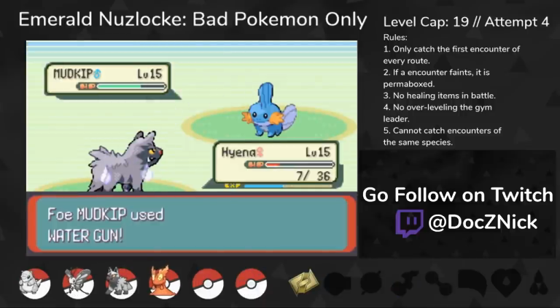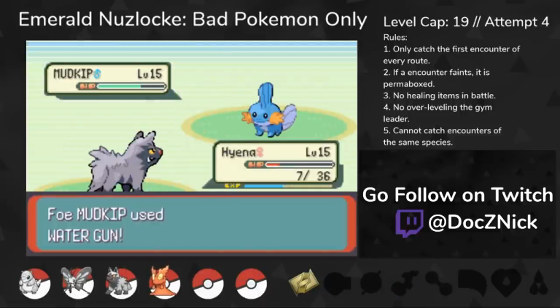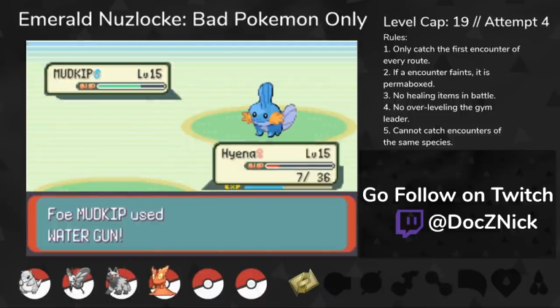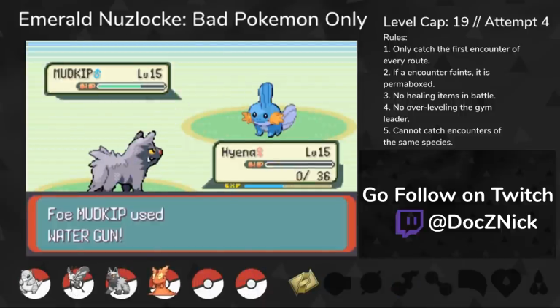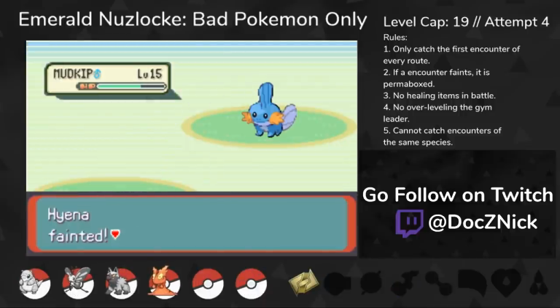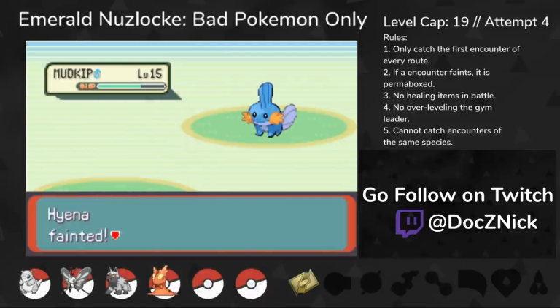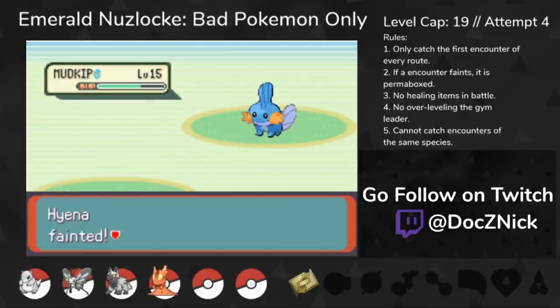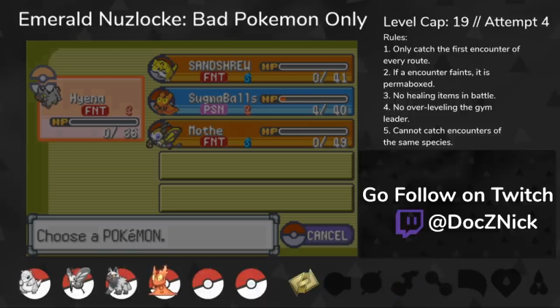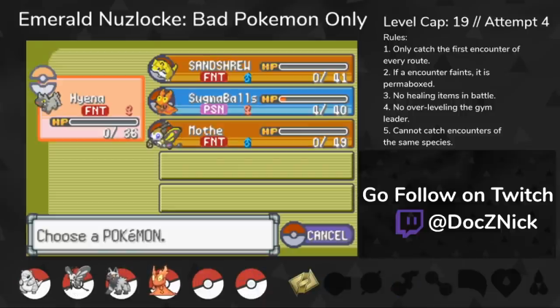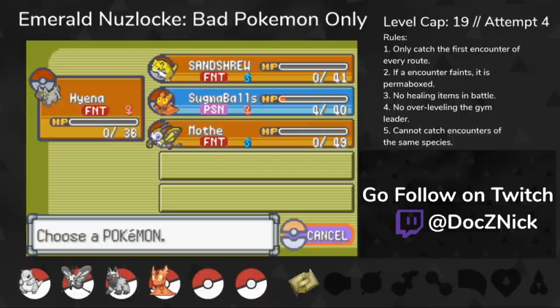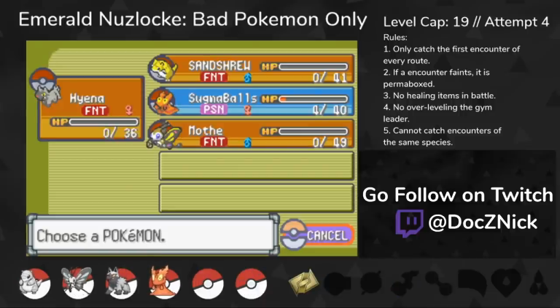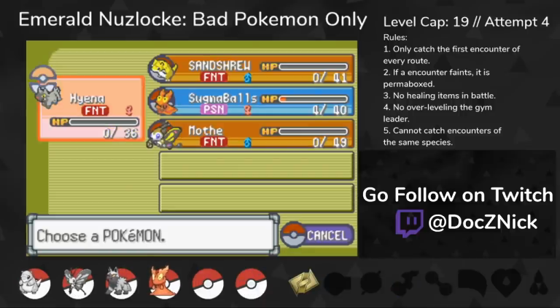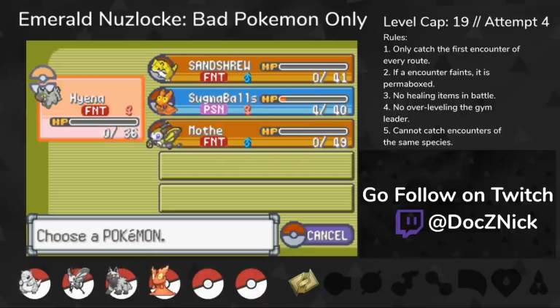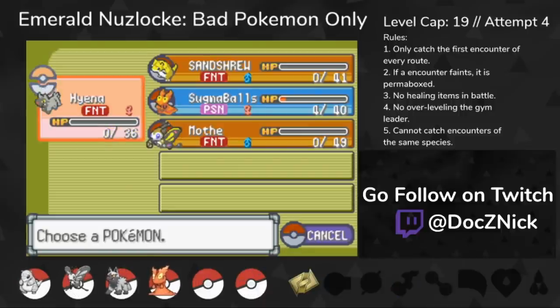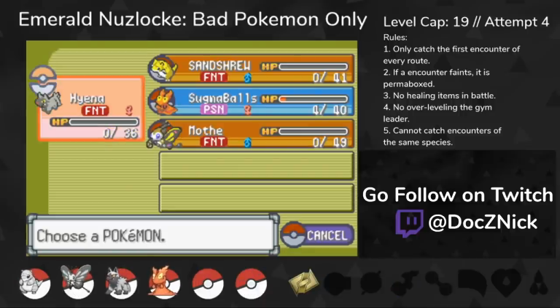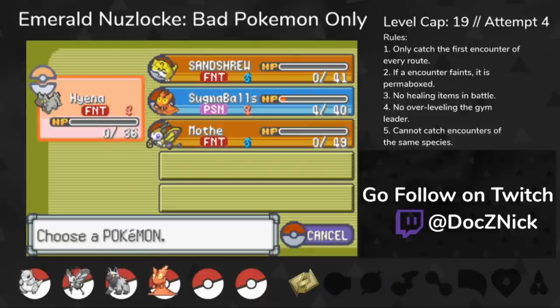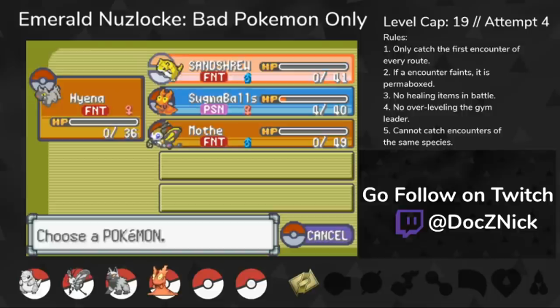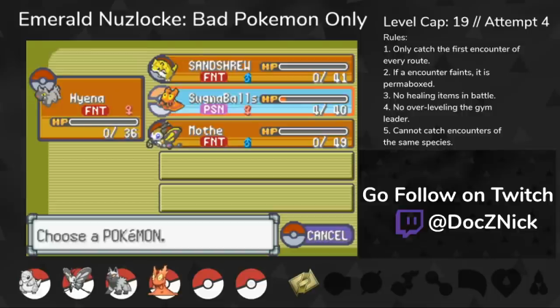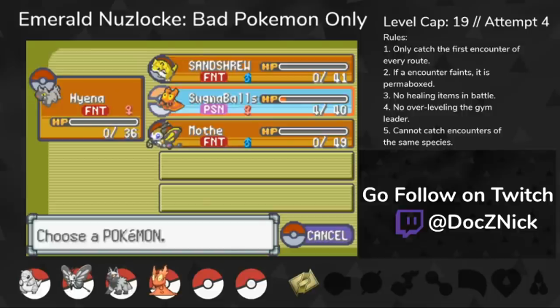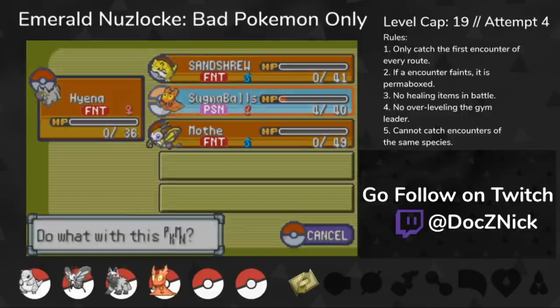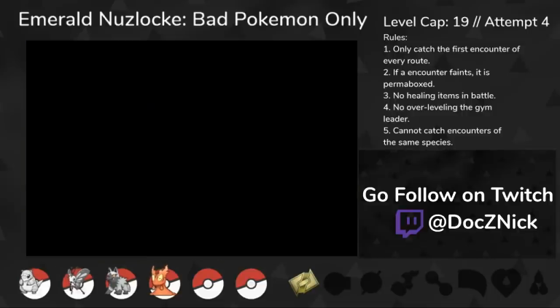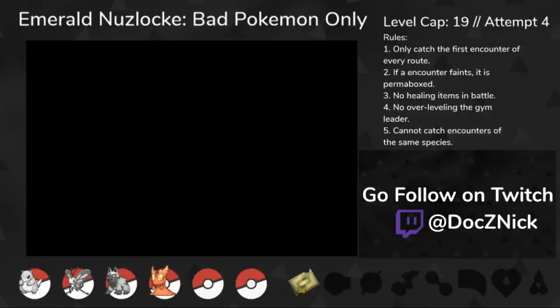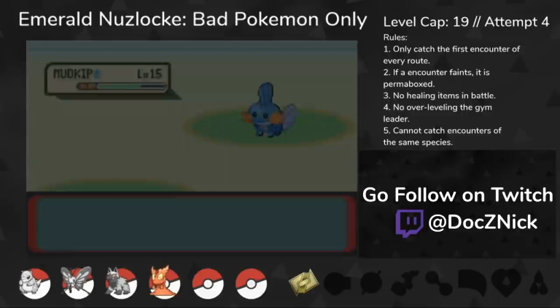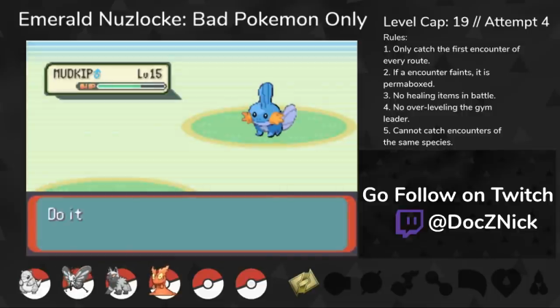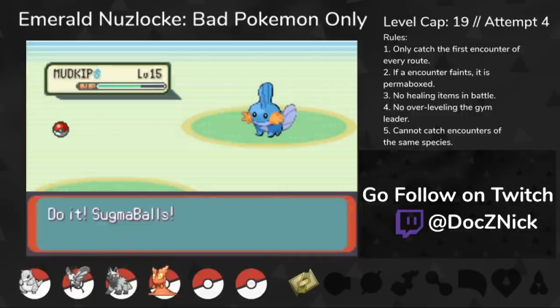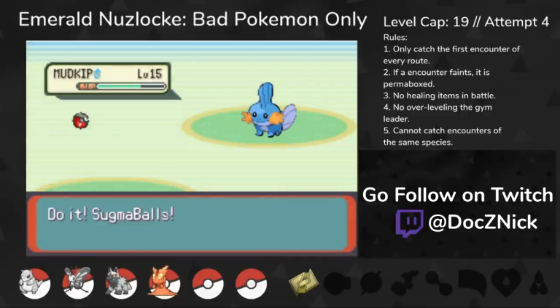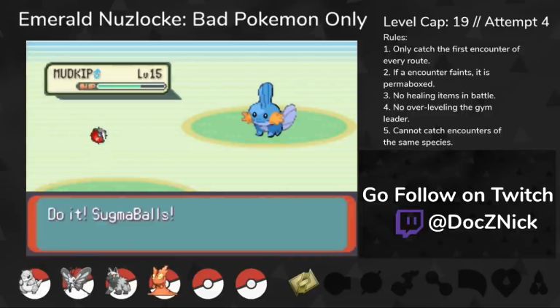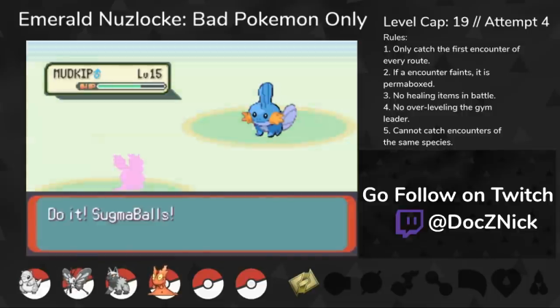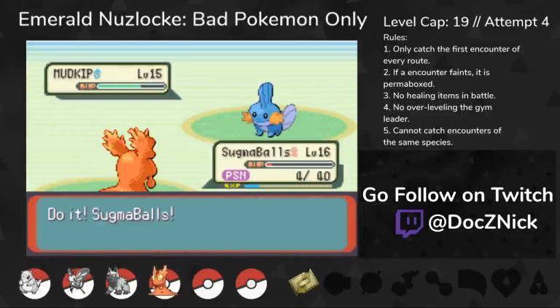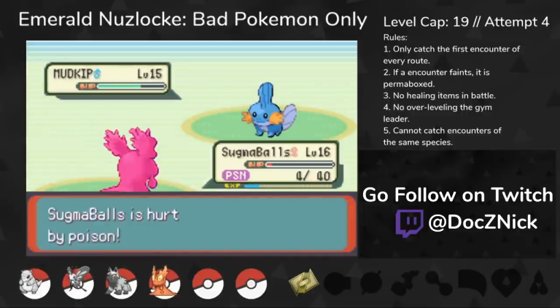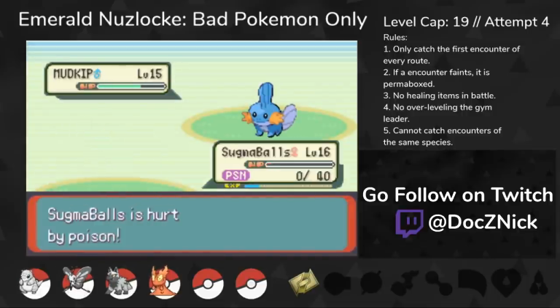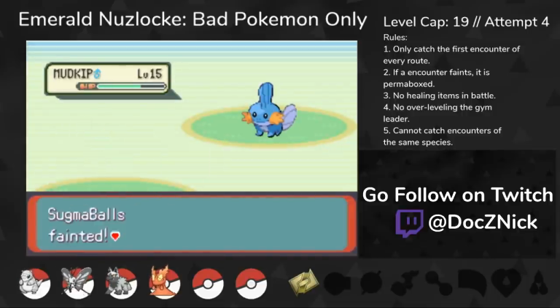Attempt 4 didn't make it too far. I lost to the rival battle after Roxanne — I let the Torkoal set up too many Curses and it just swept my team. On to Attempt 5.